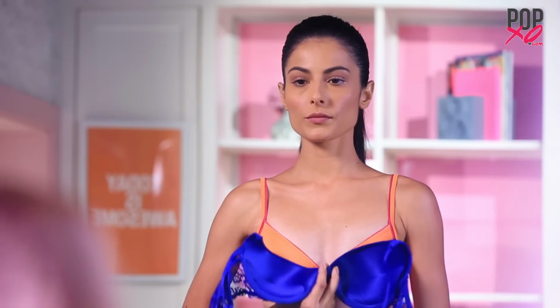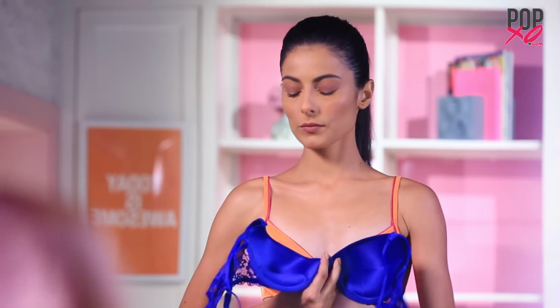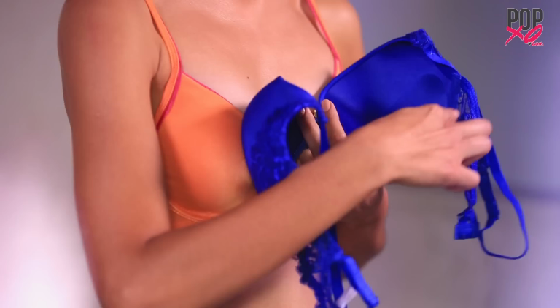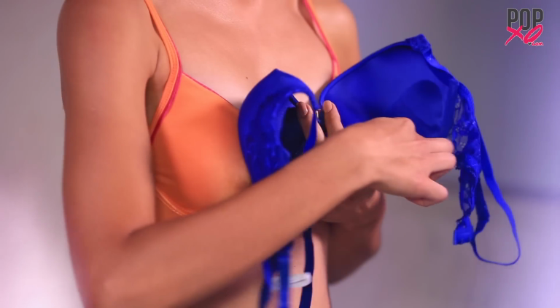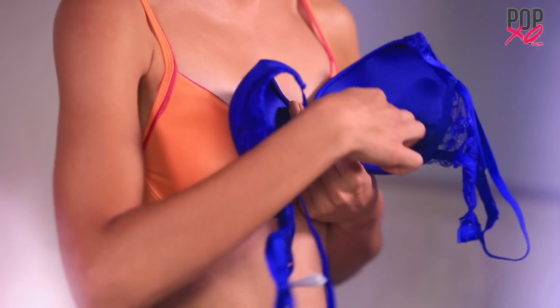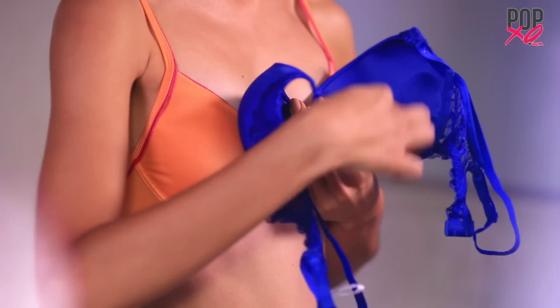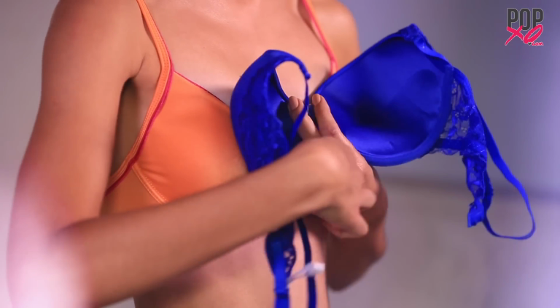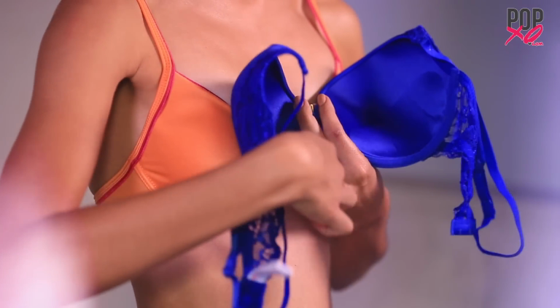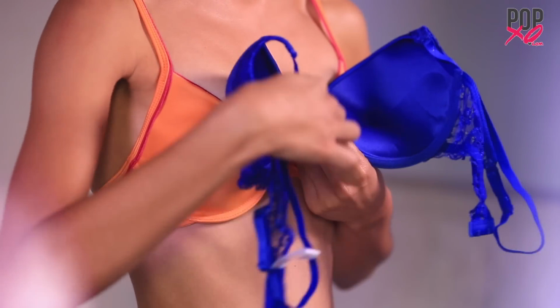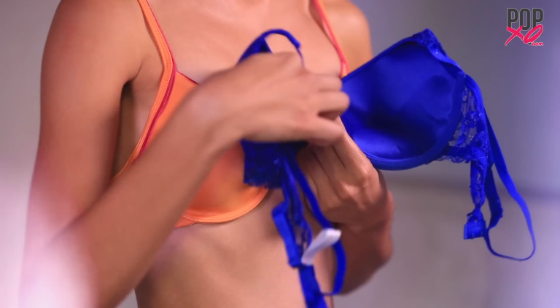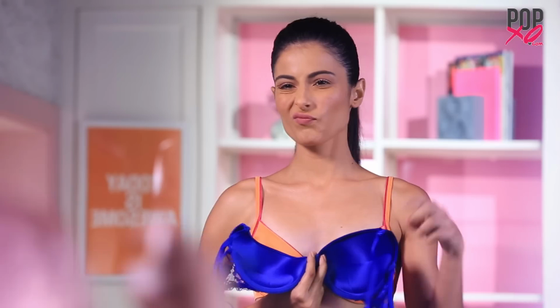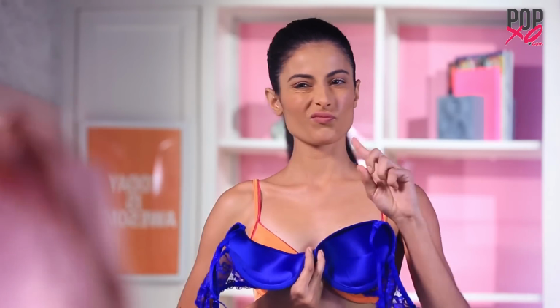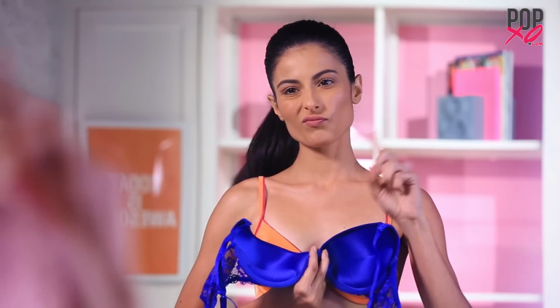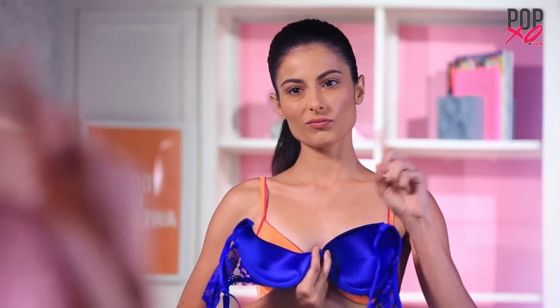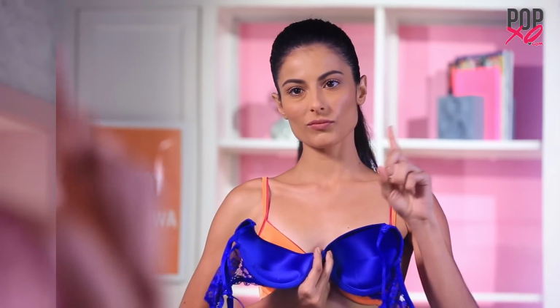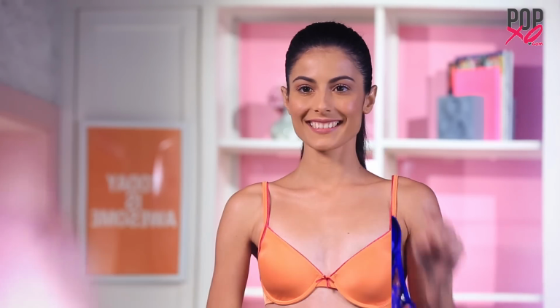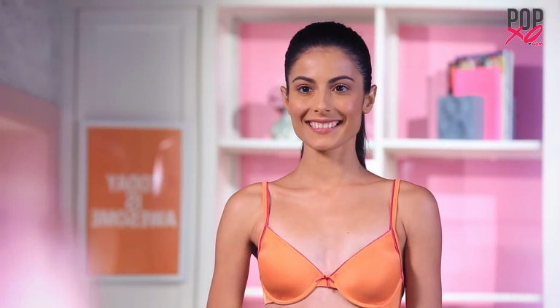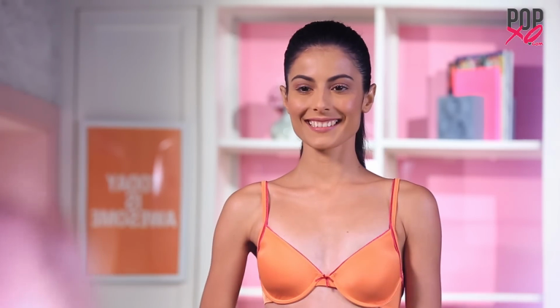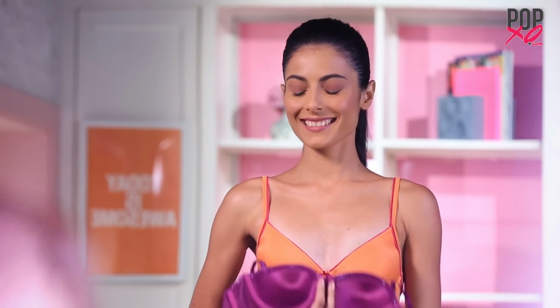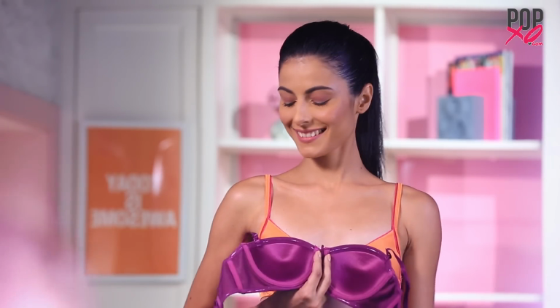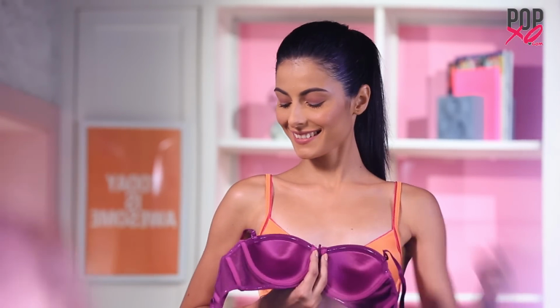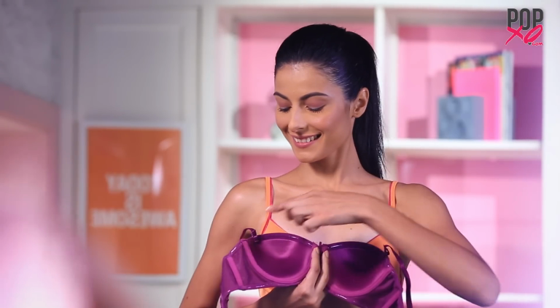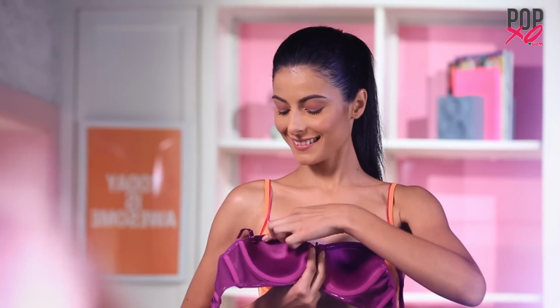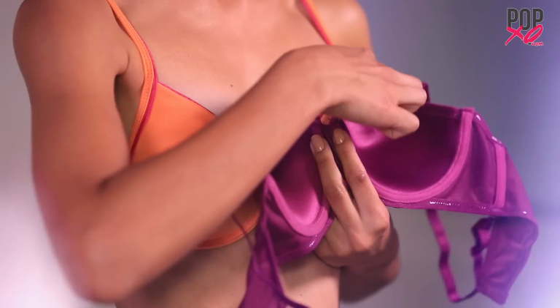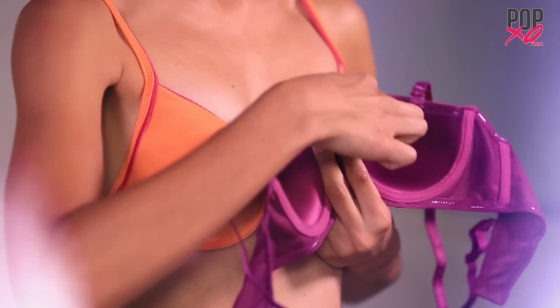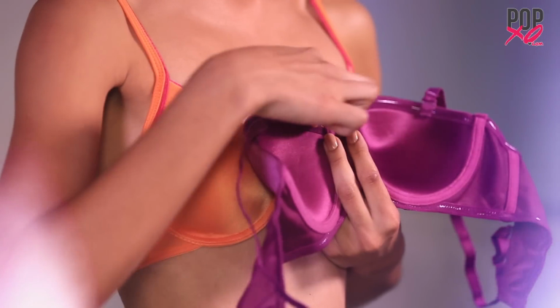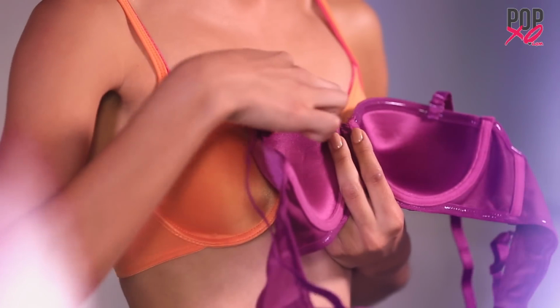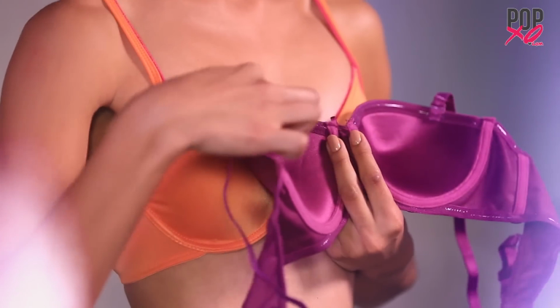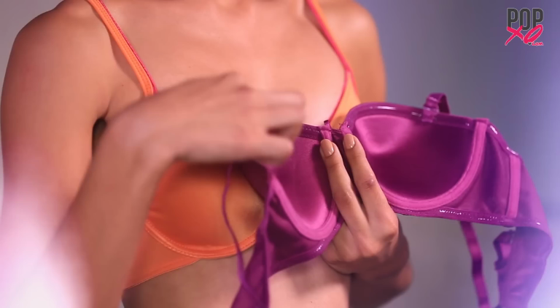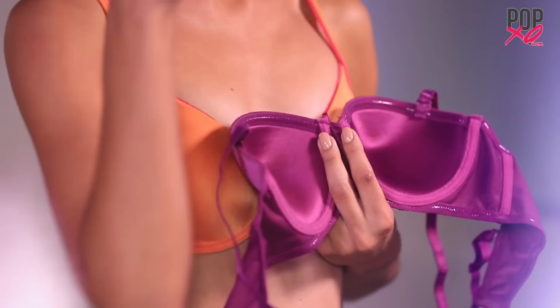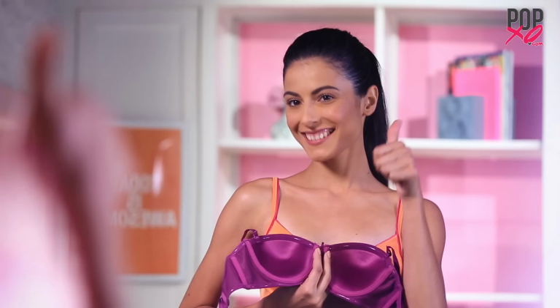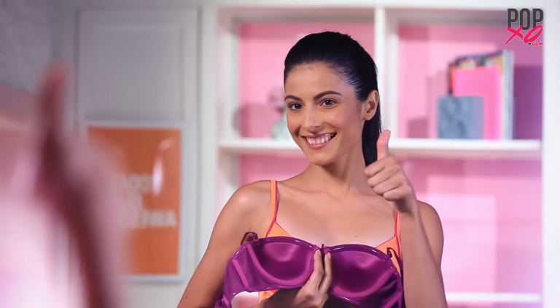A bra without rubber lining is a complete no-no. Go for a bra with rubber lining so your boobs are held firmly.